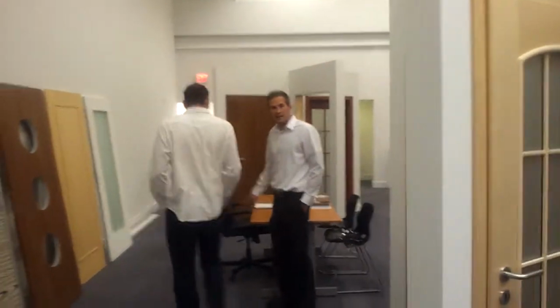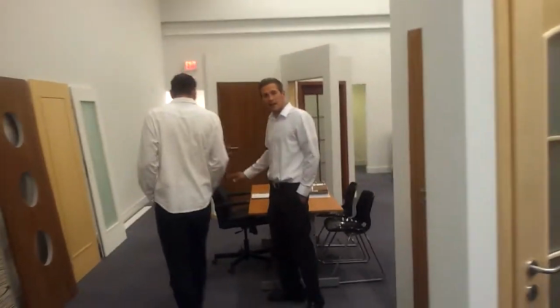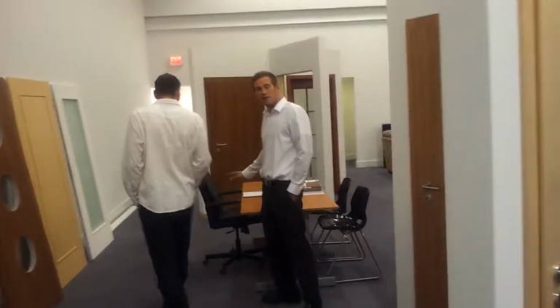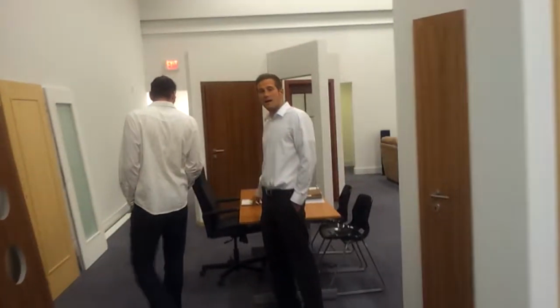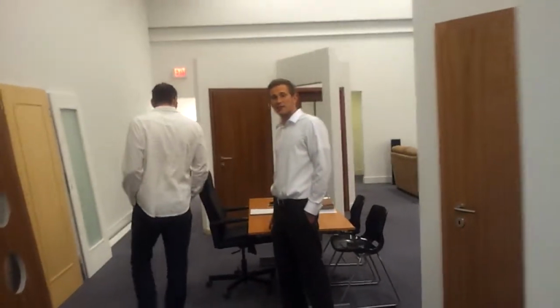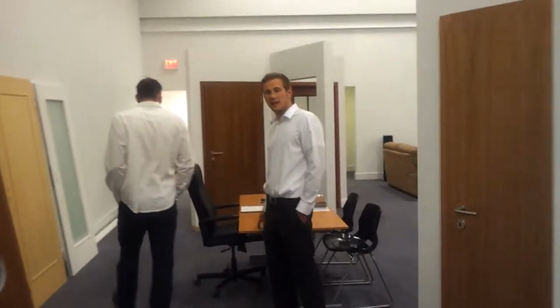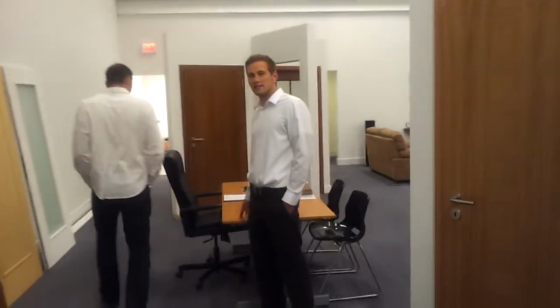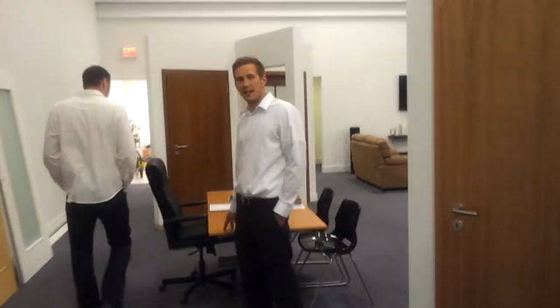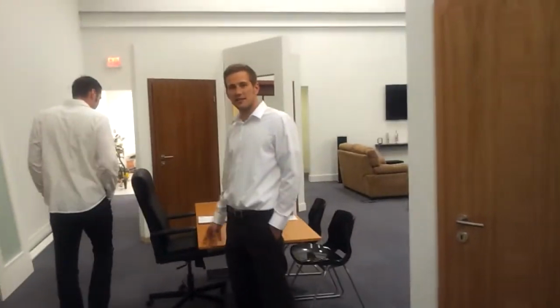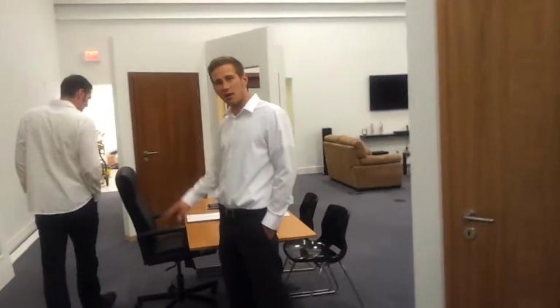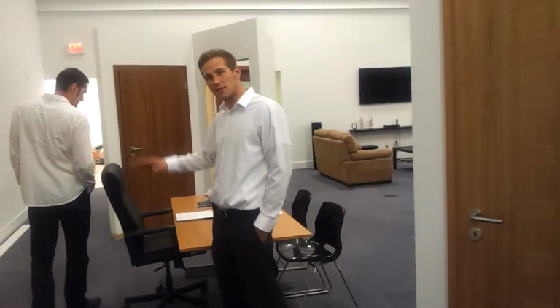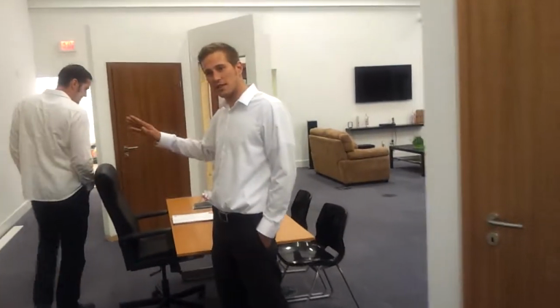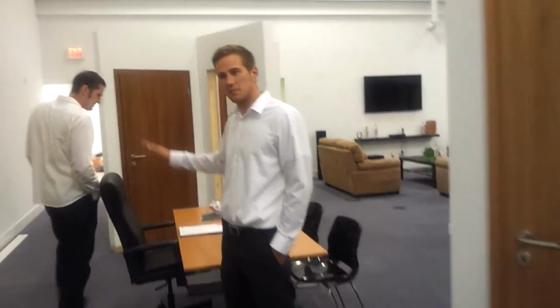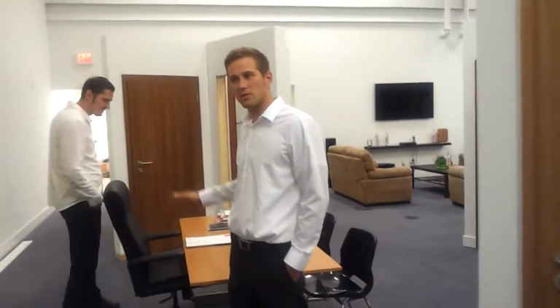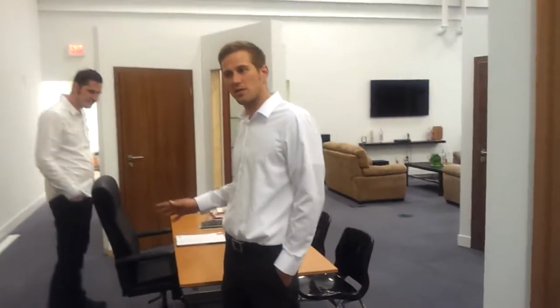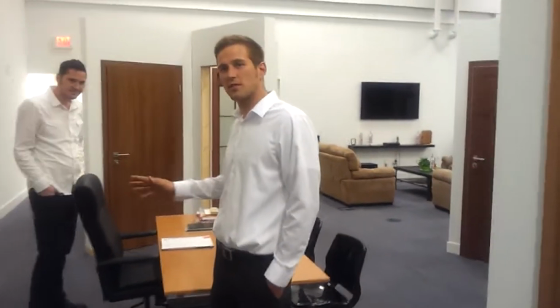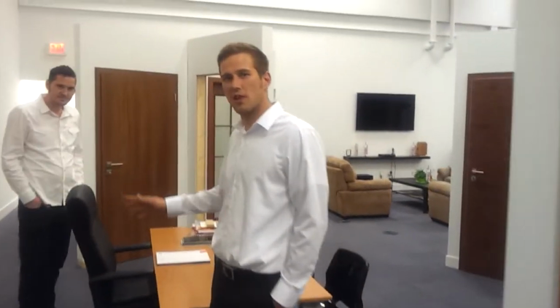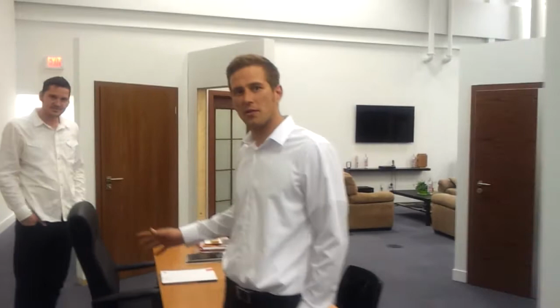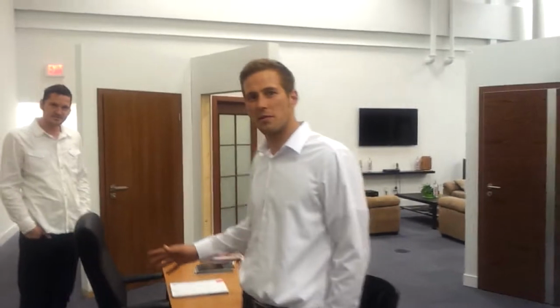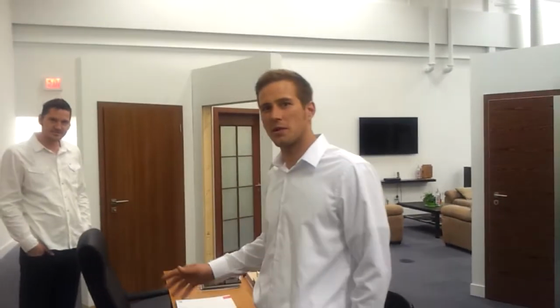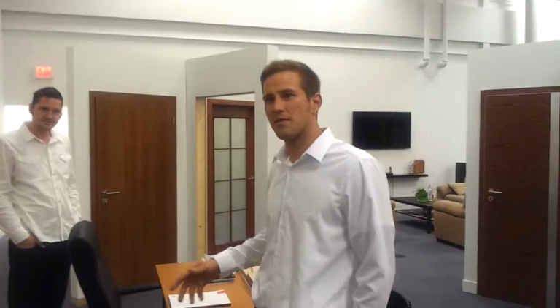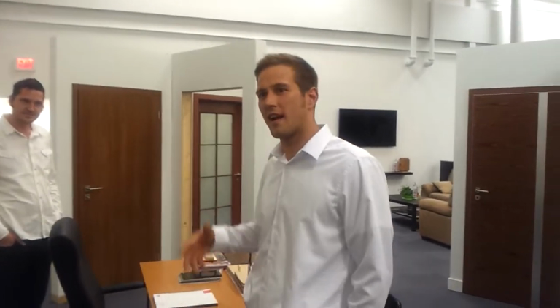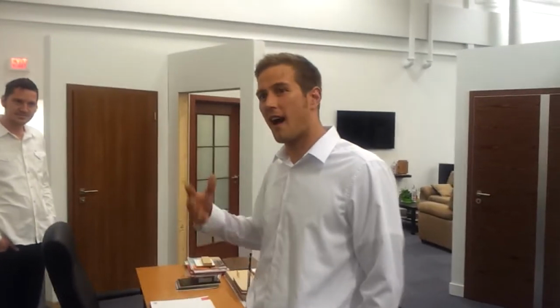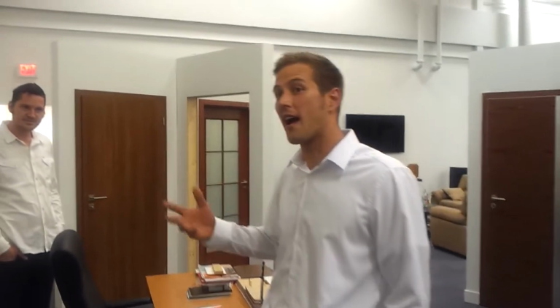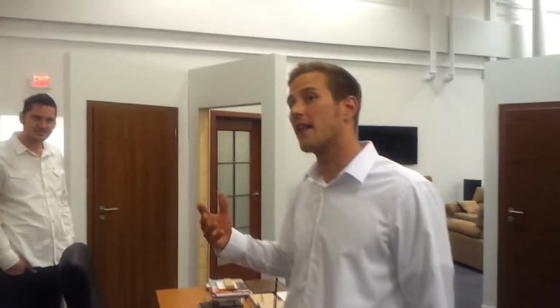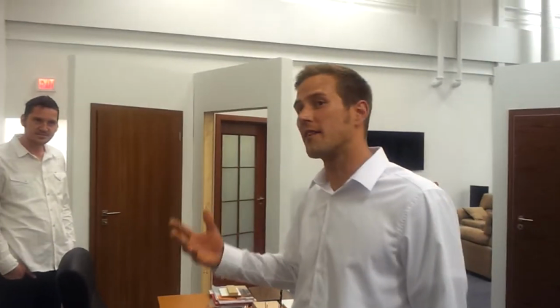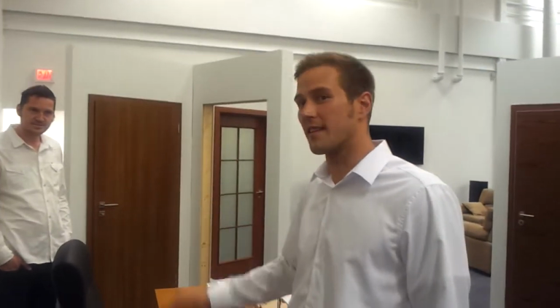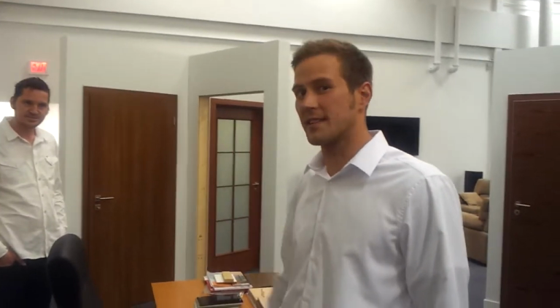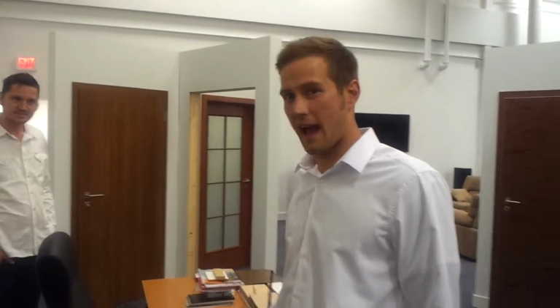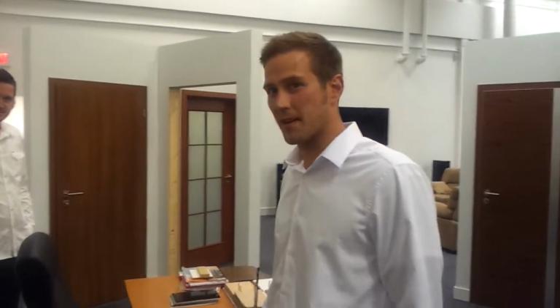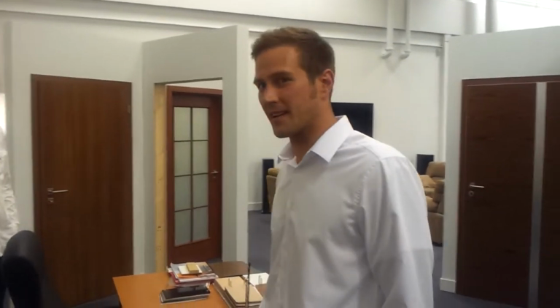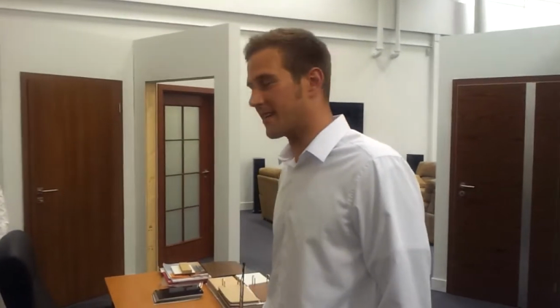Here we have our sales desk. It oversees most of the showroom, so we've got an eye on everything that's happening in here.